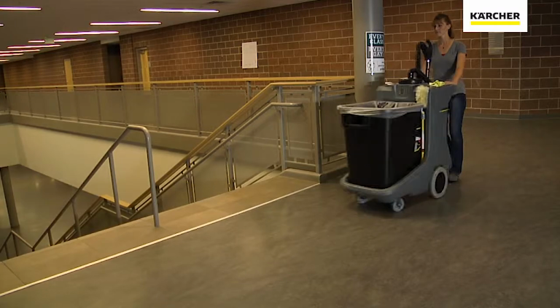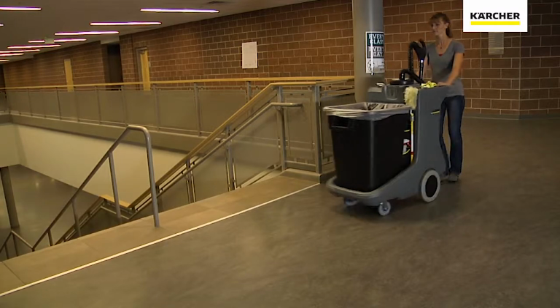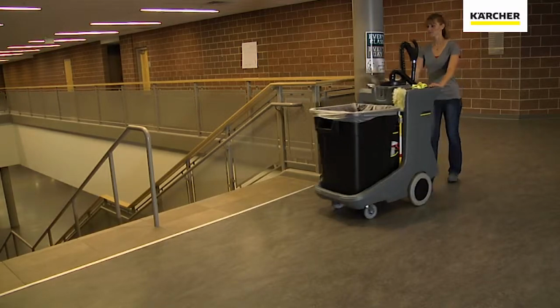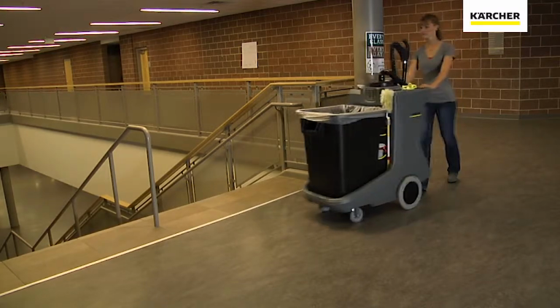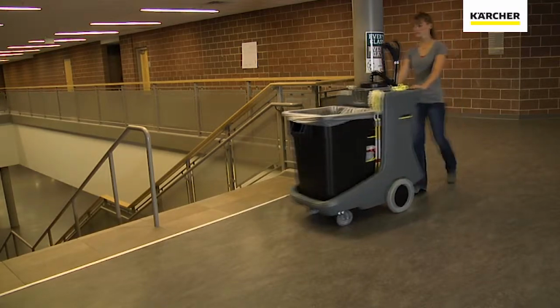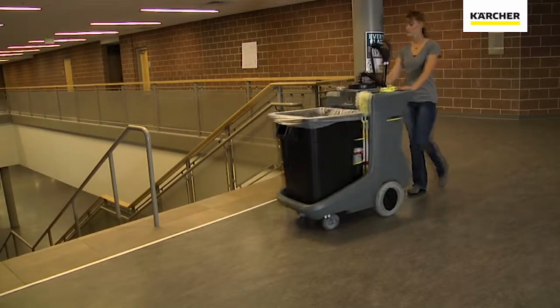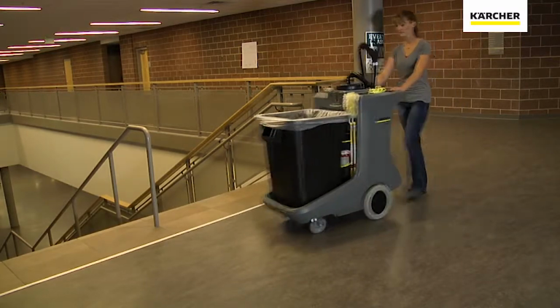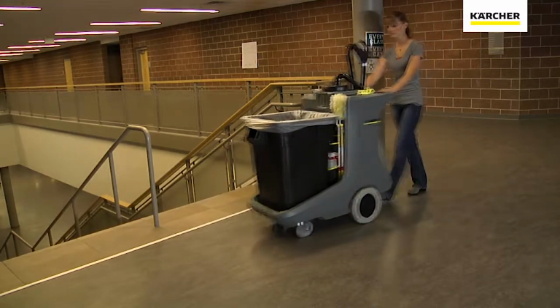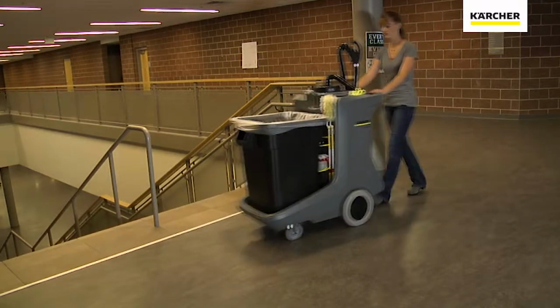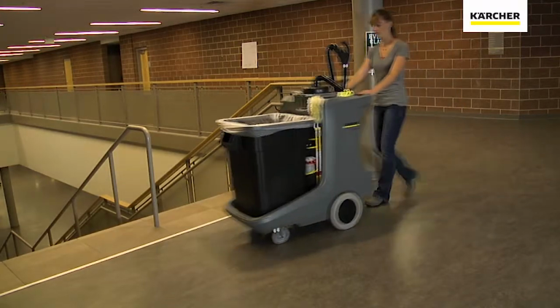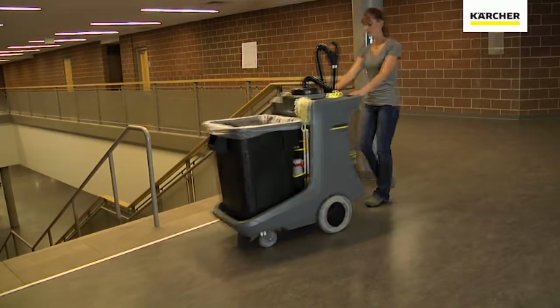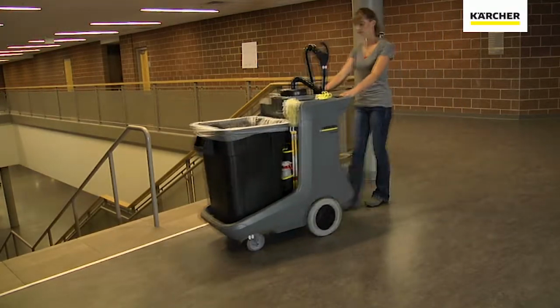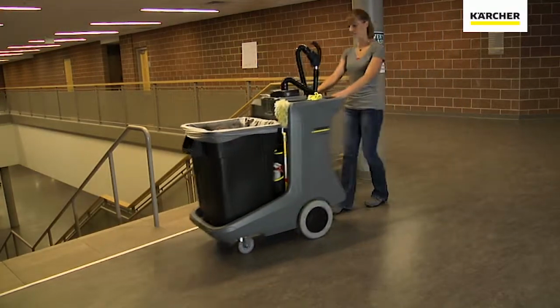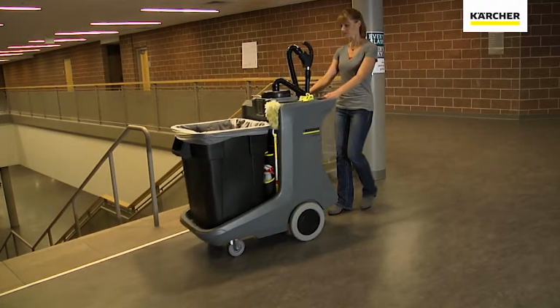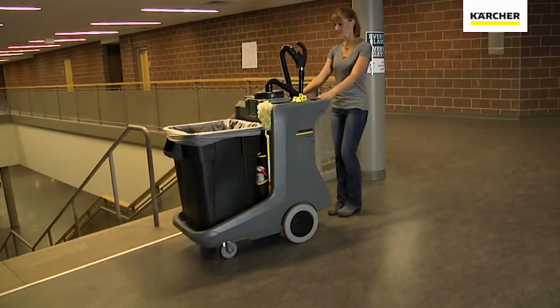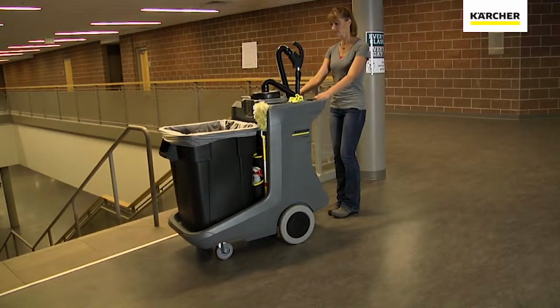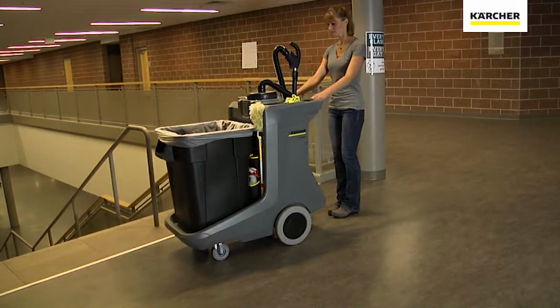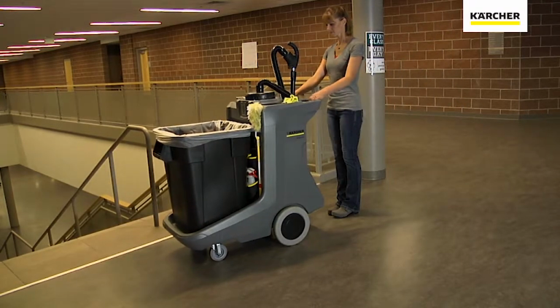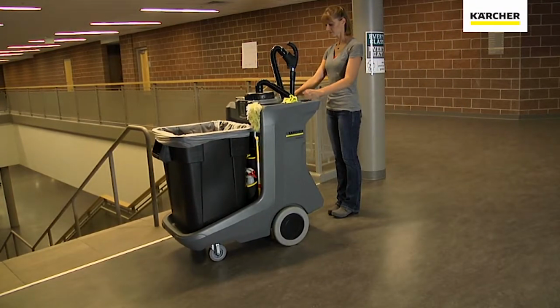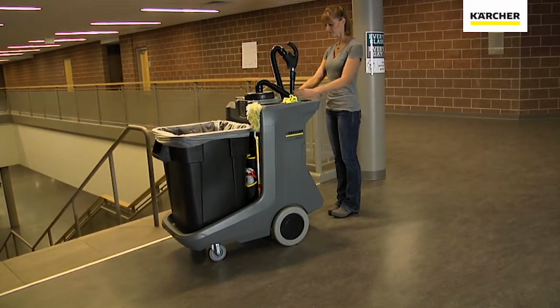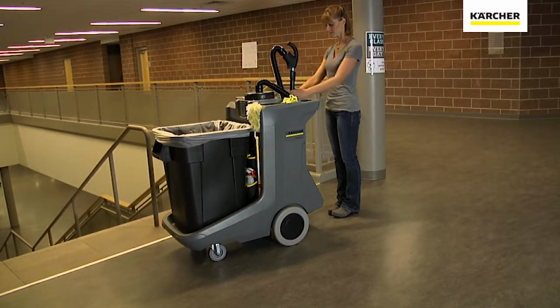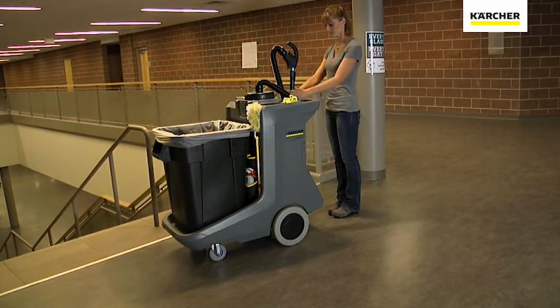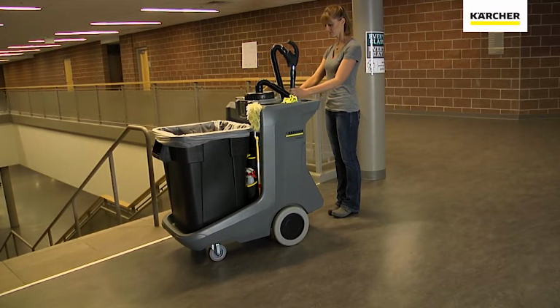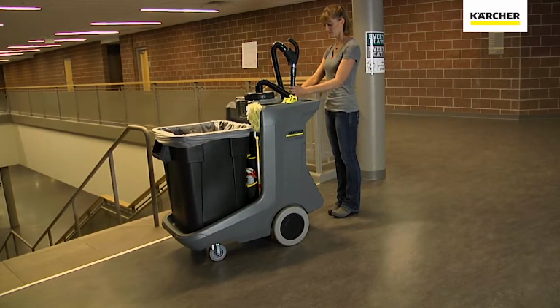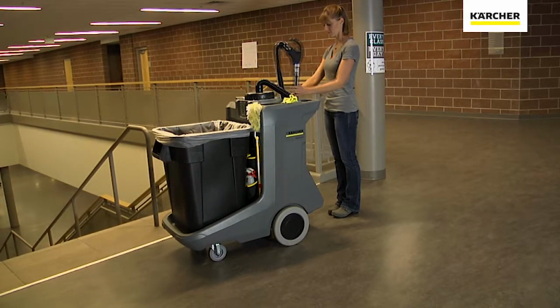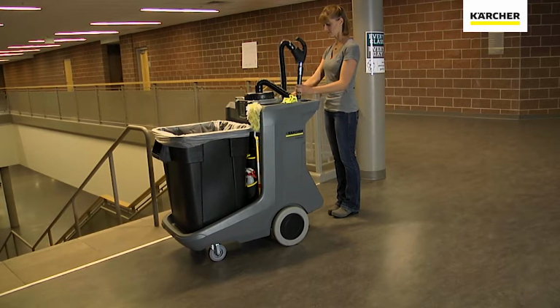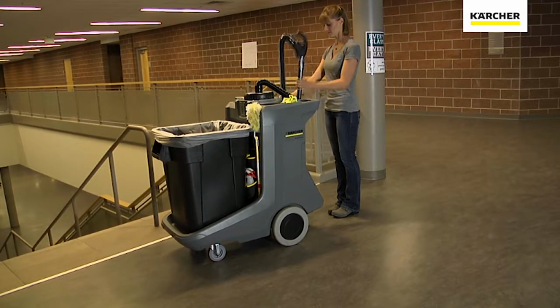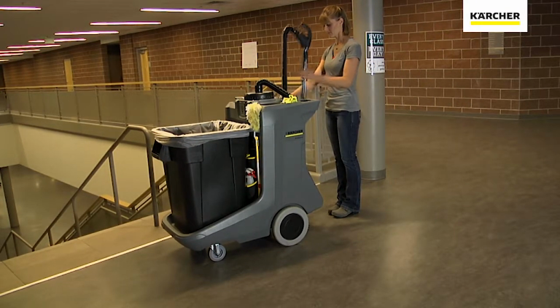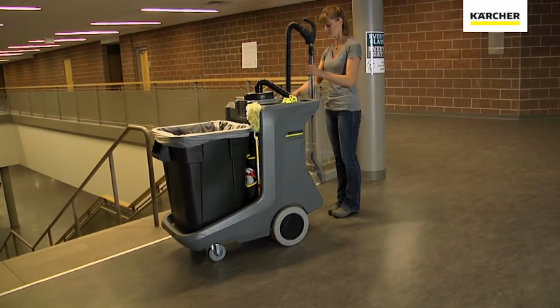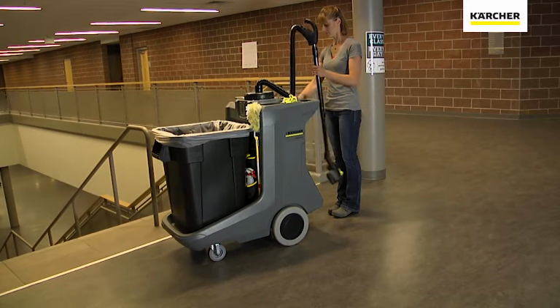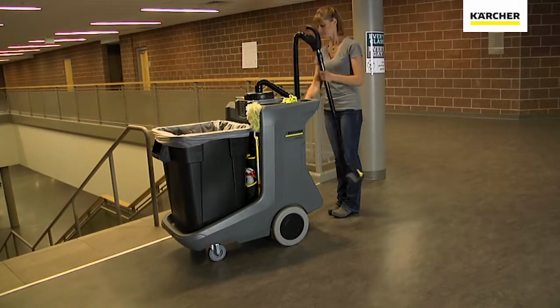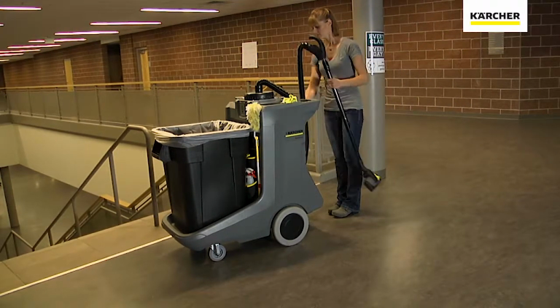Now we're going to go ahead and take it to the job site, turn the unit on, and away you go.